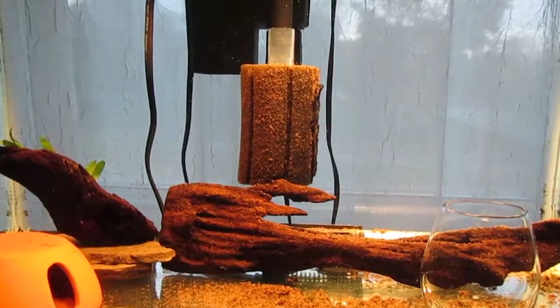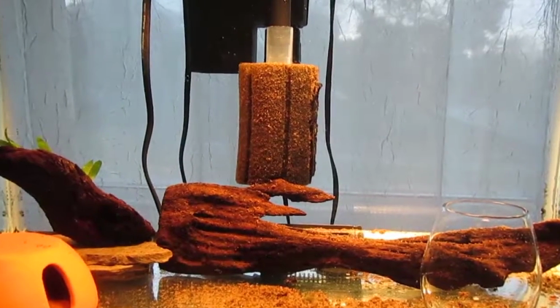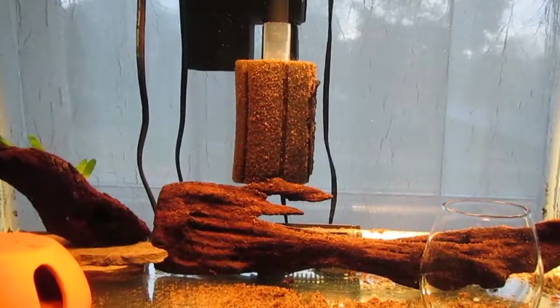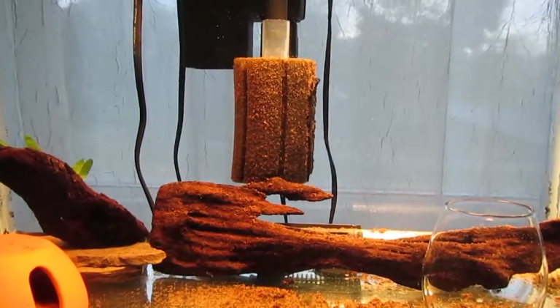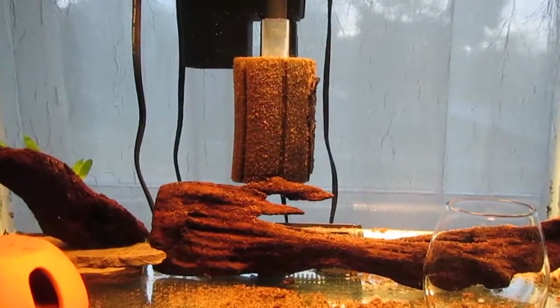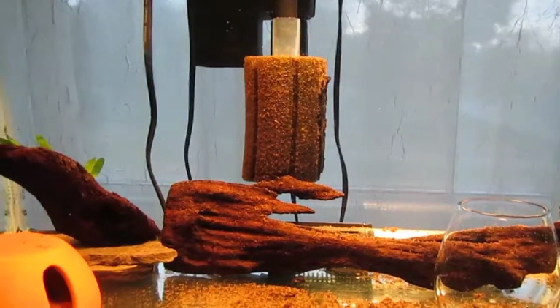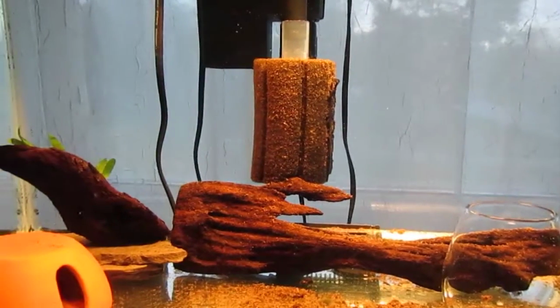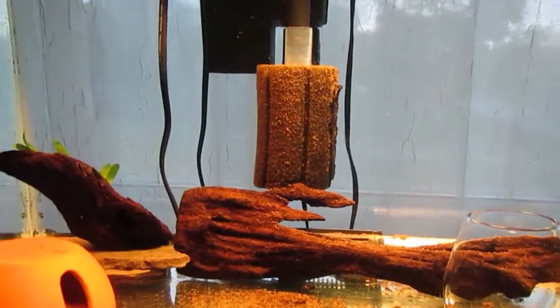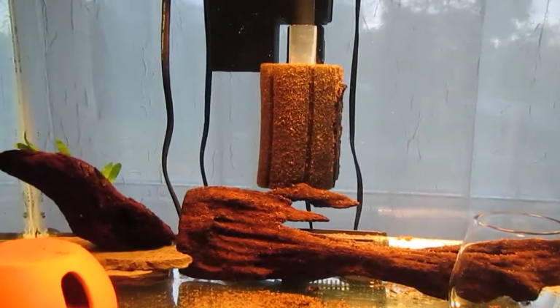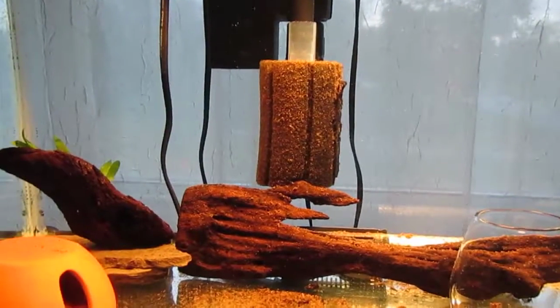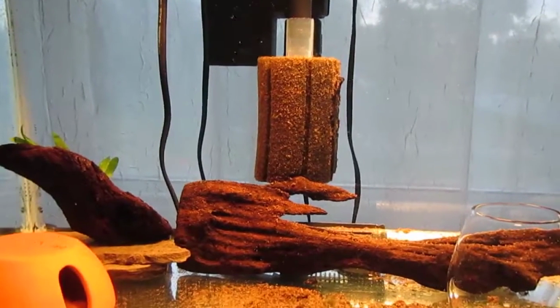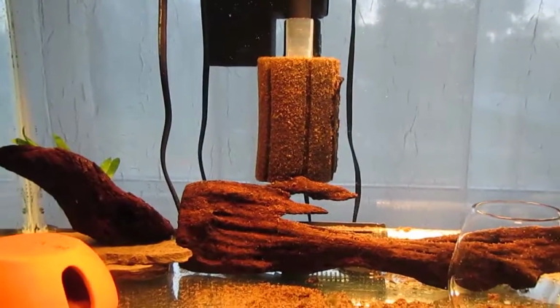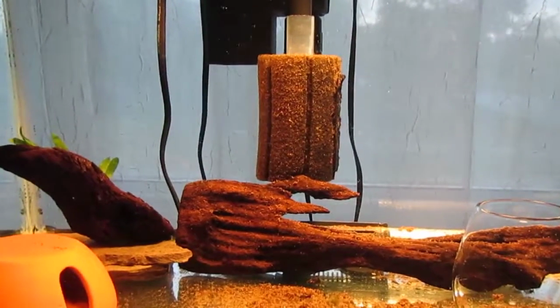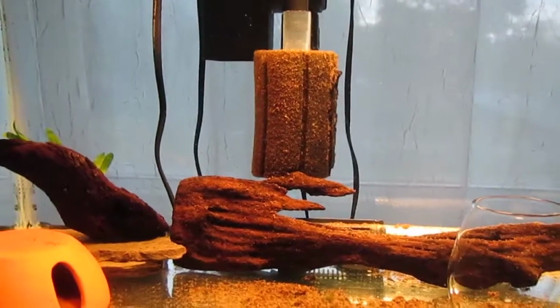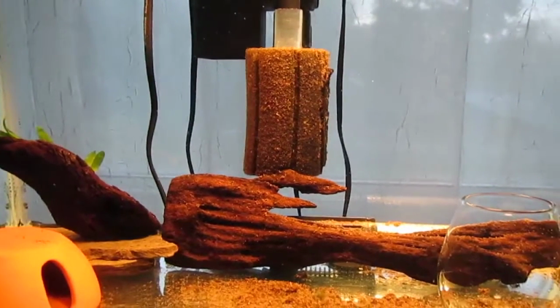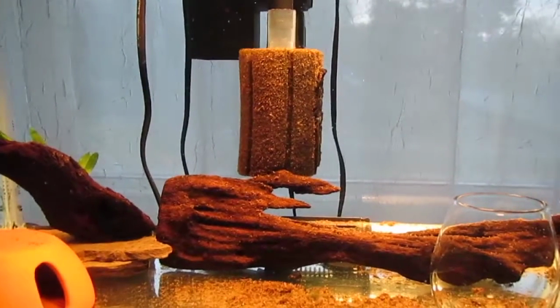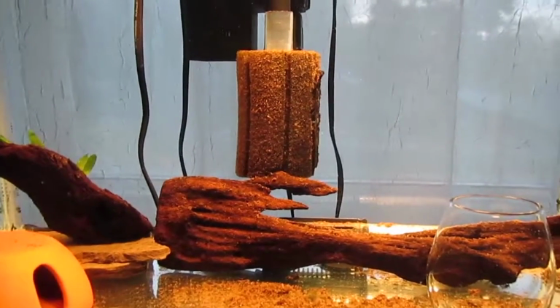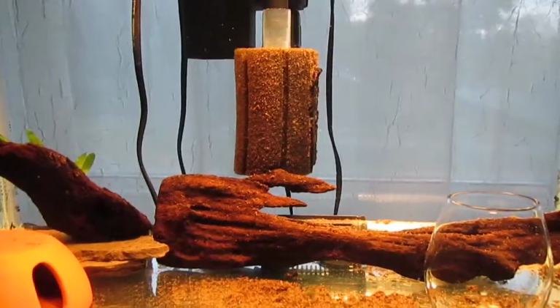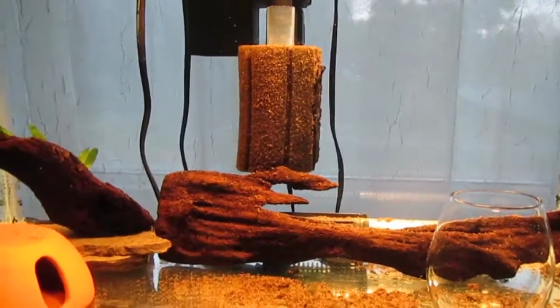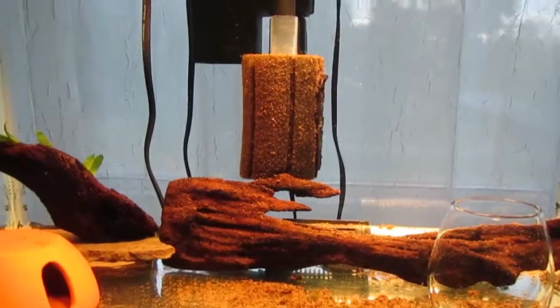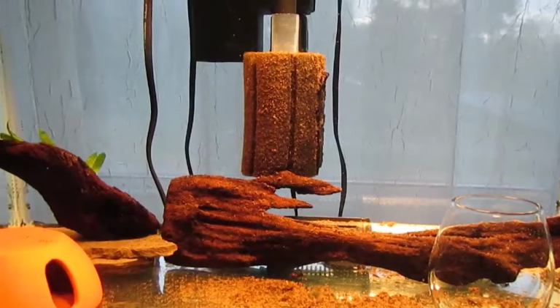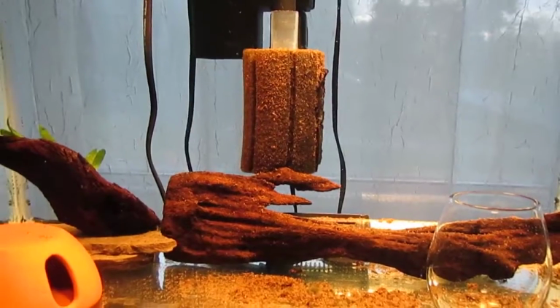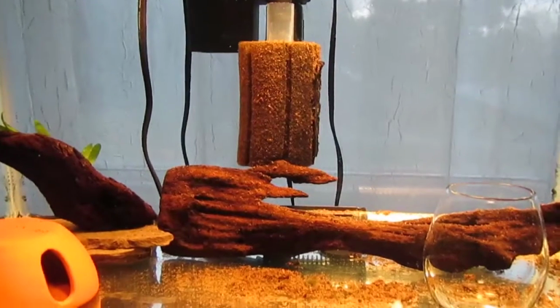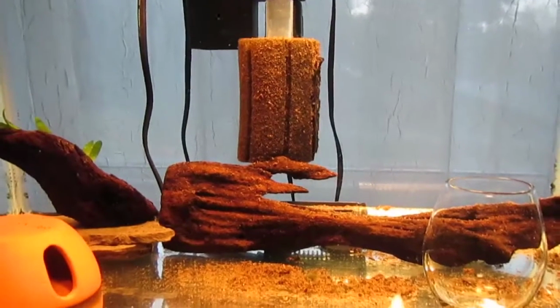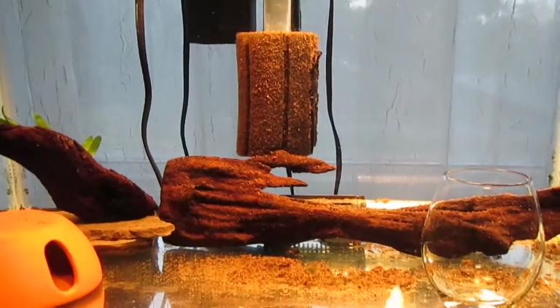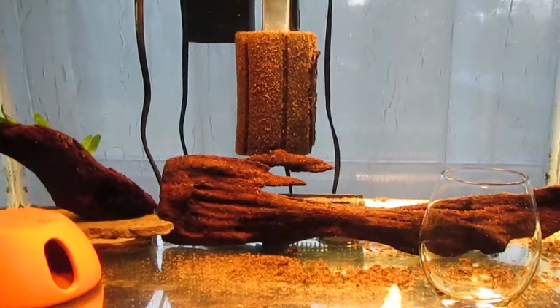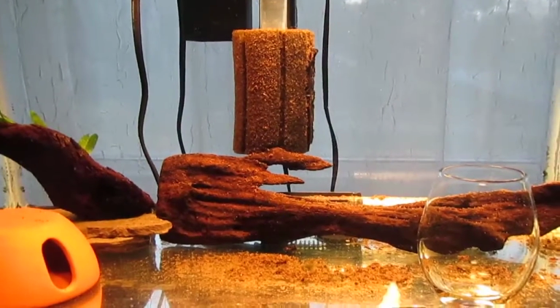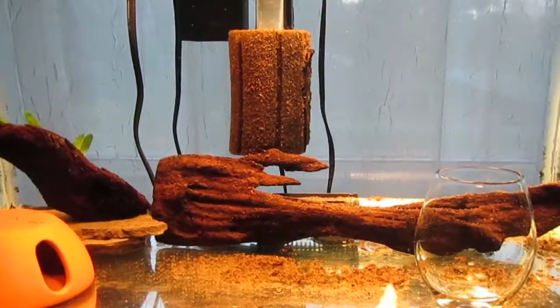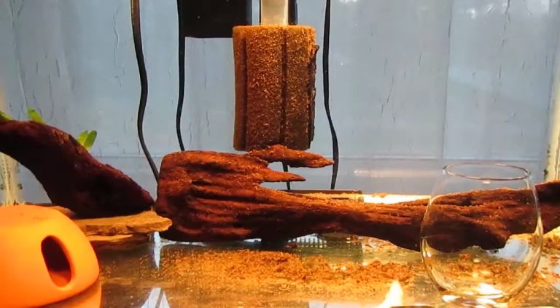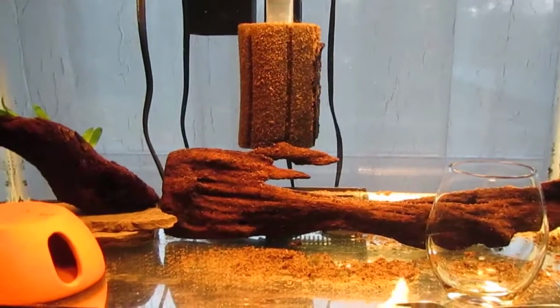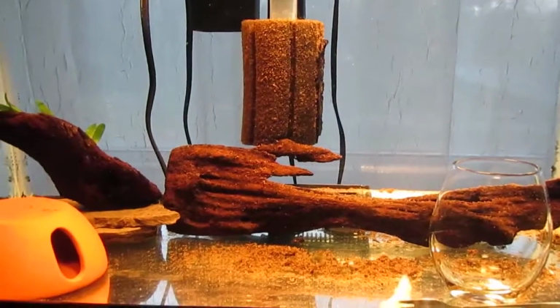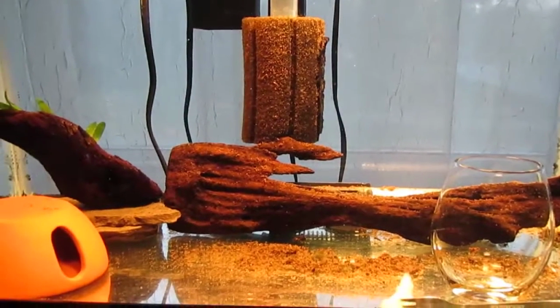Hey everybody, this is Branniger. I thought it's about time I did a round-the-world update for you.